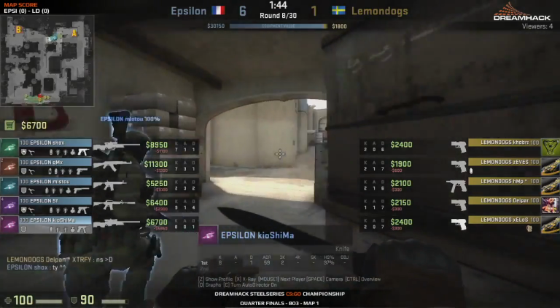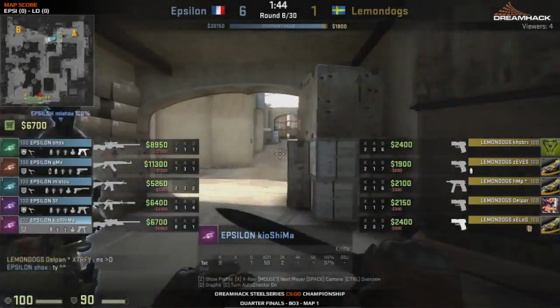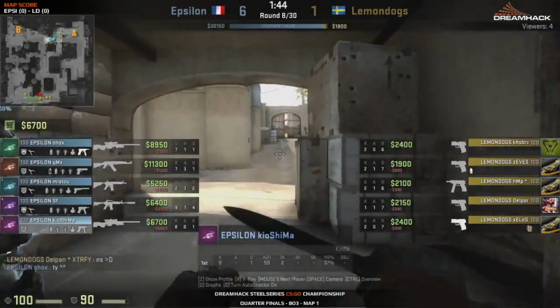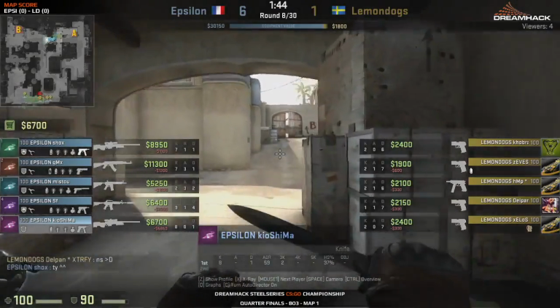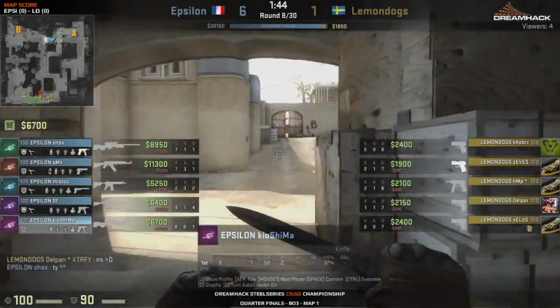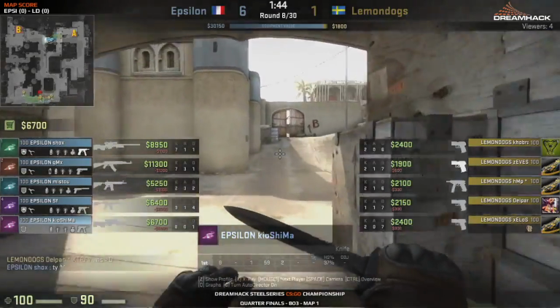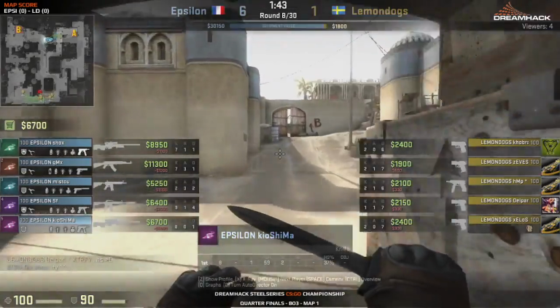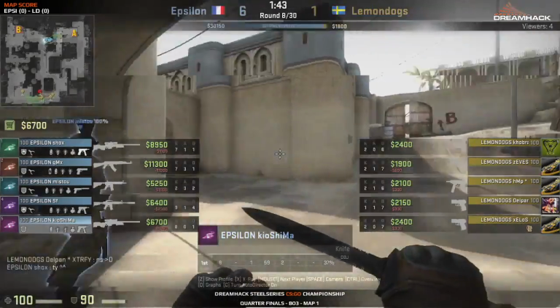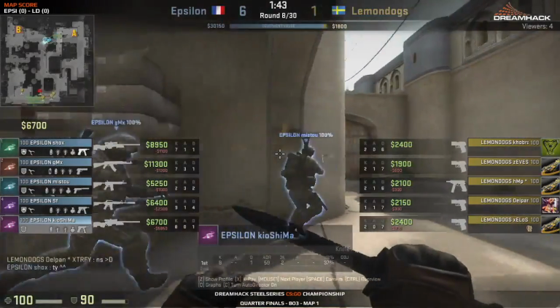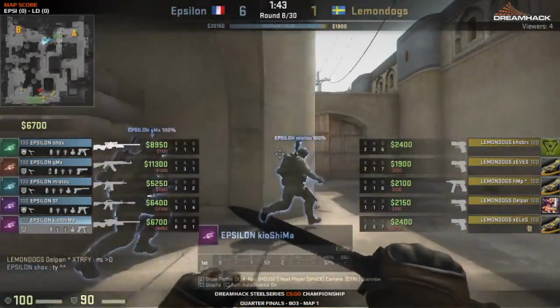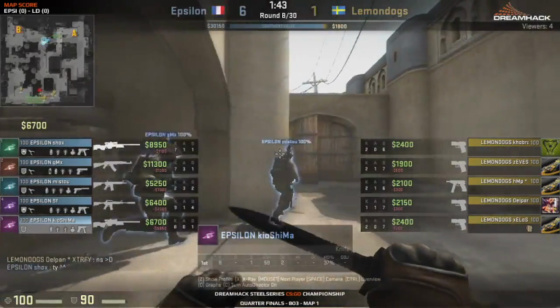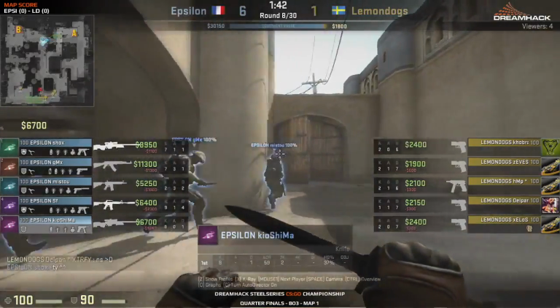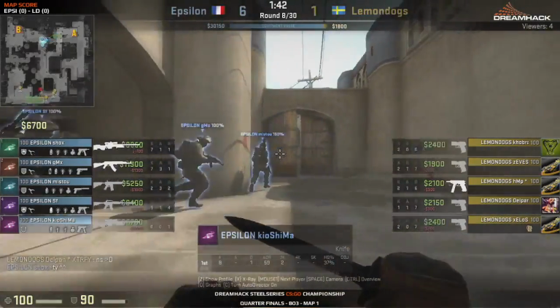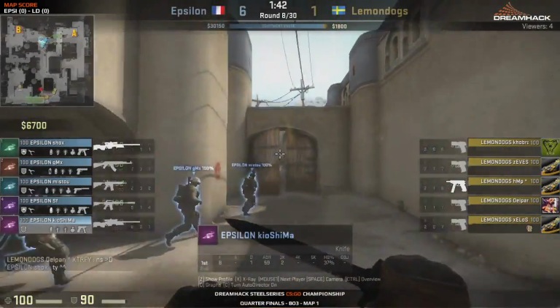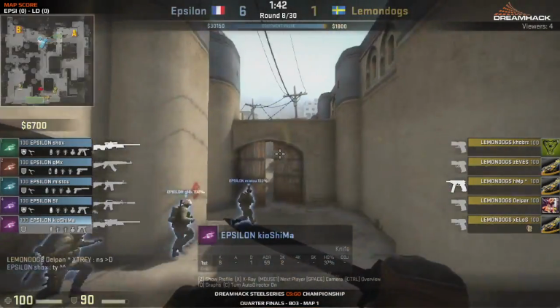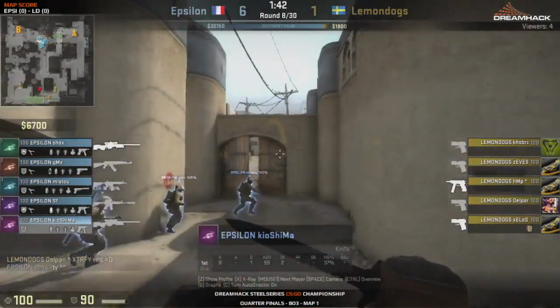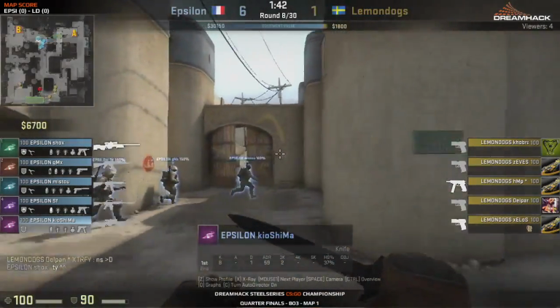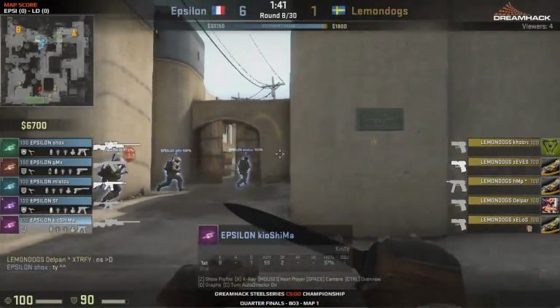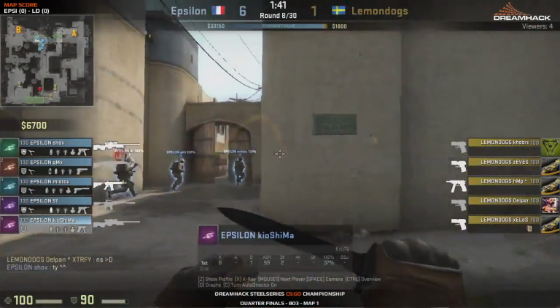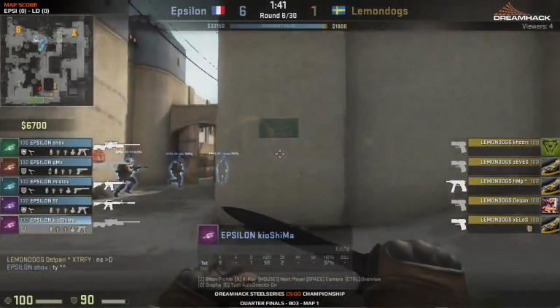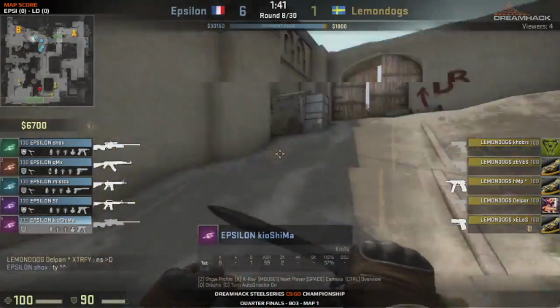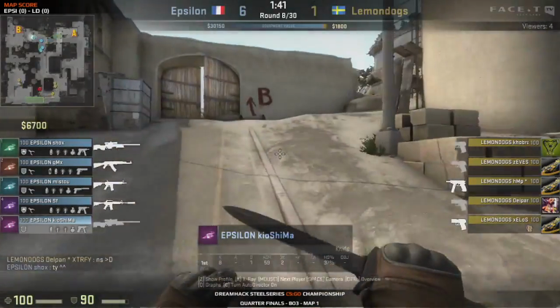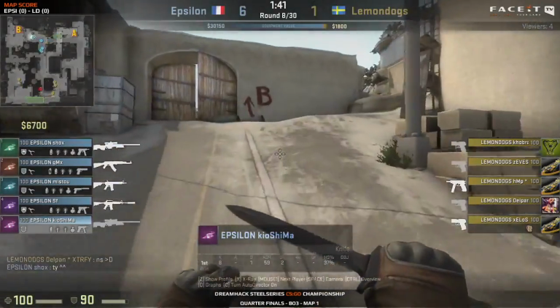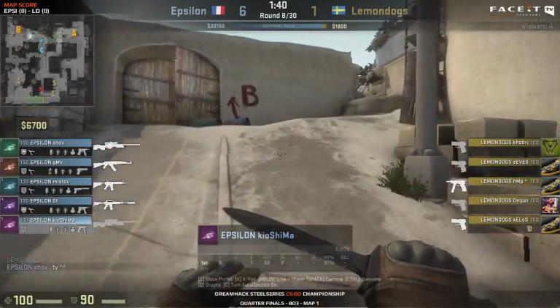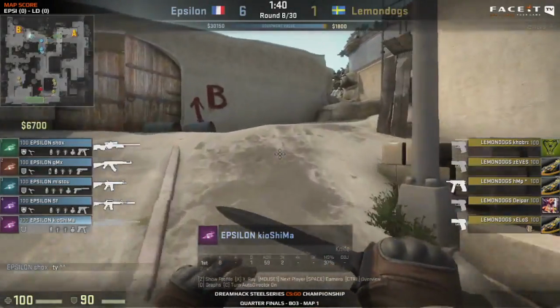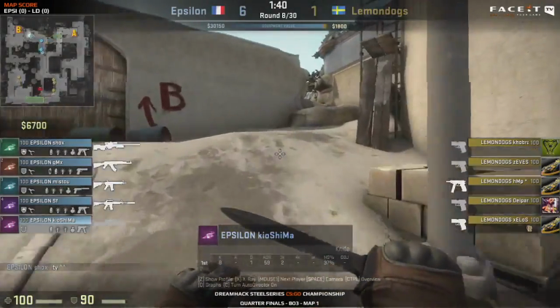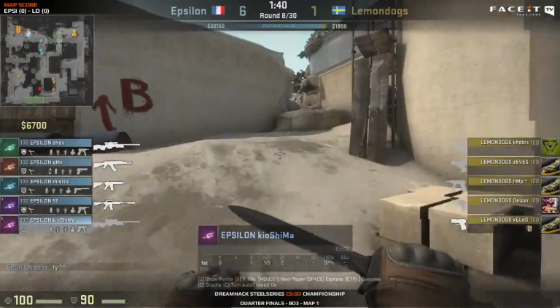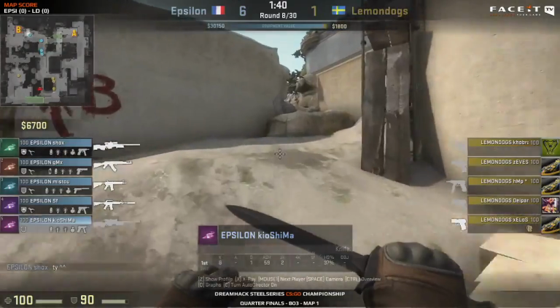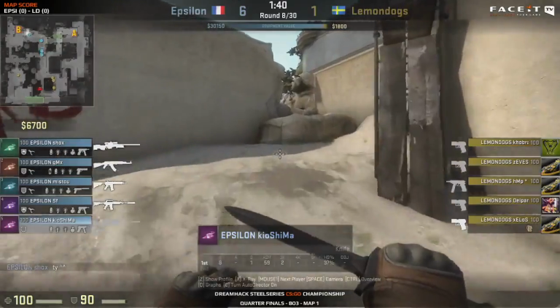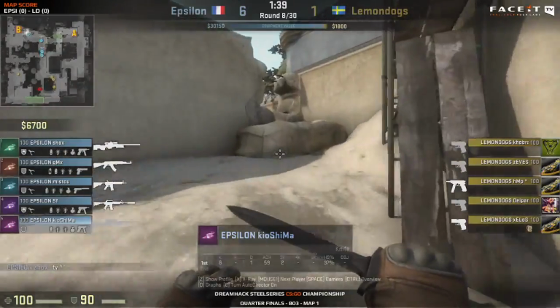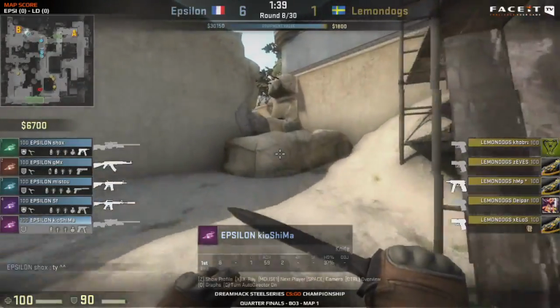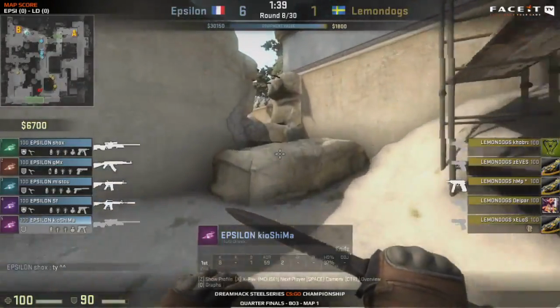See what Lemon Dogs did there - they waited for the CTs to run out of smokes and flashes, and then pushed when sure they had no more utility. They were able to take down SF, but Shox shut down that push down long with some really nice play. Good job by him indeed - pretty much winning the round for Epsilon. Six-to-one for the Frenchmen.